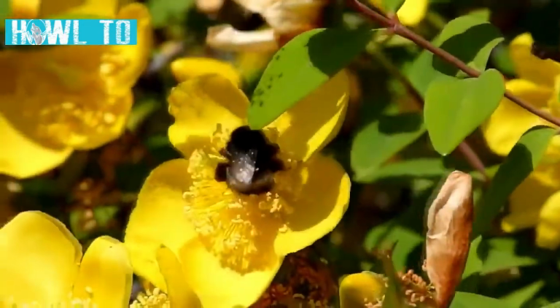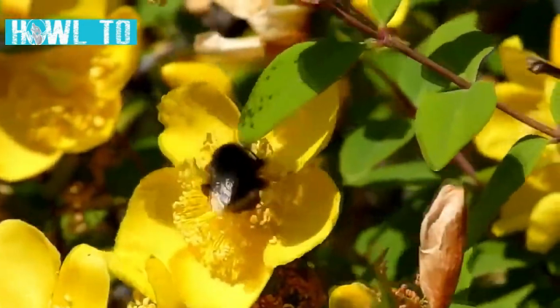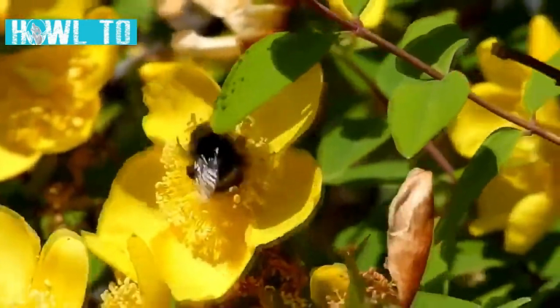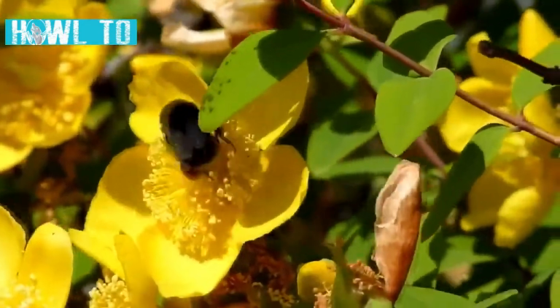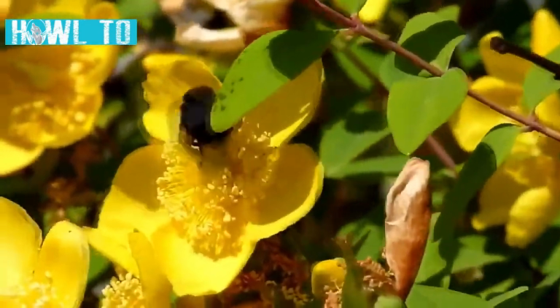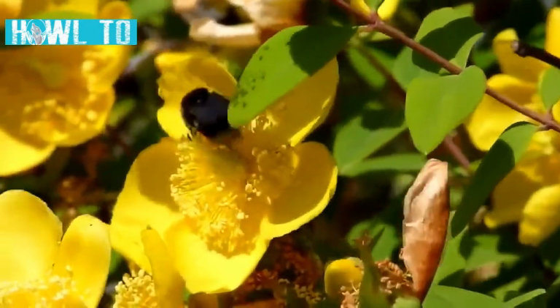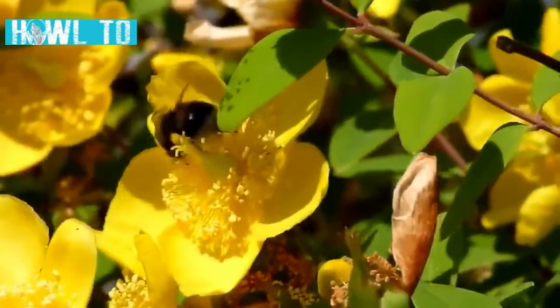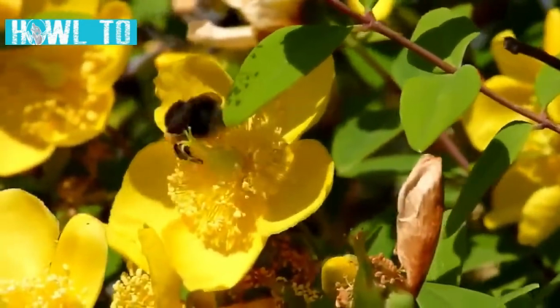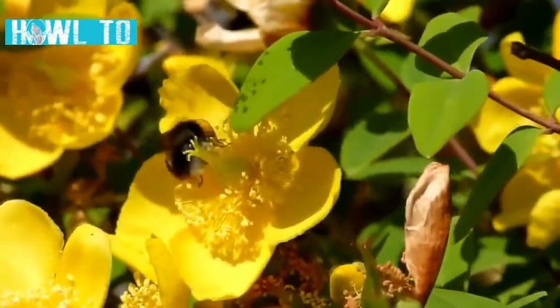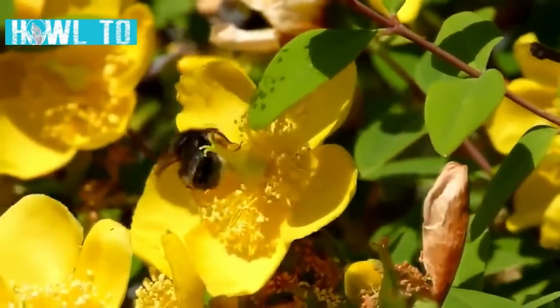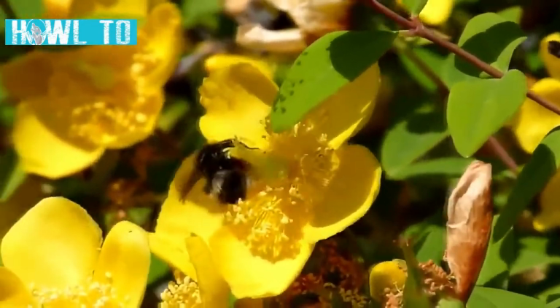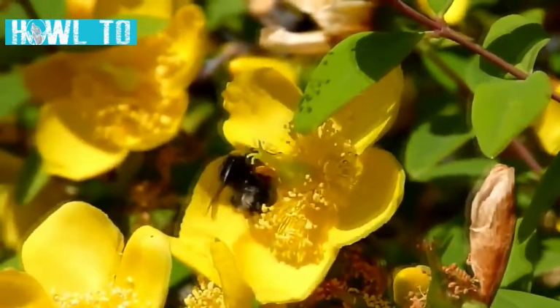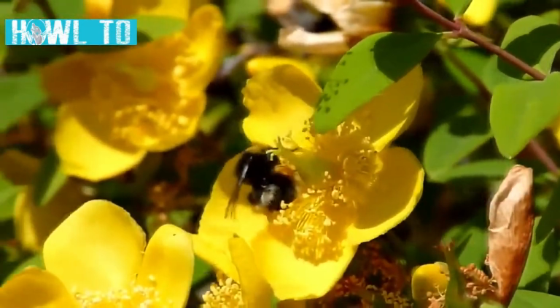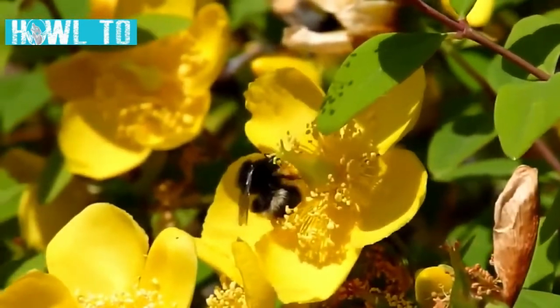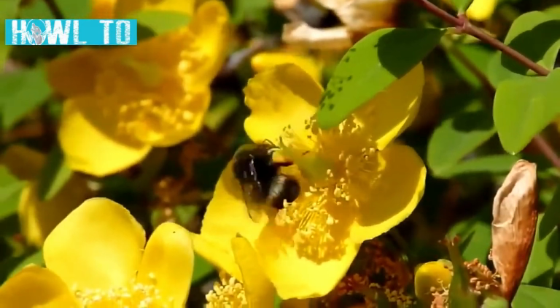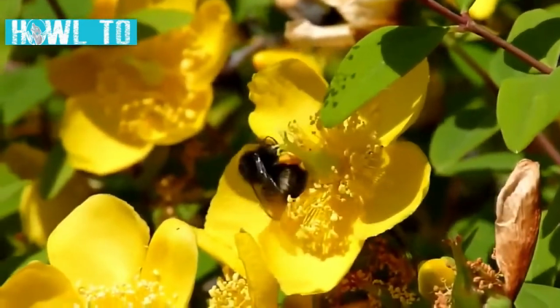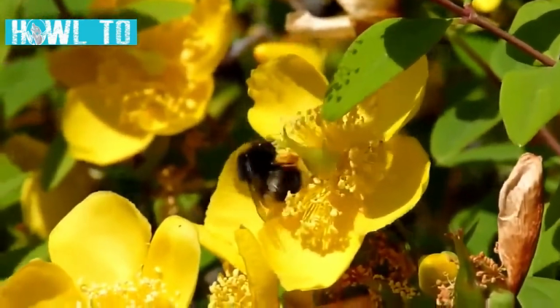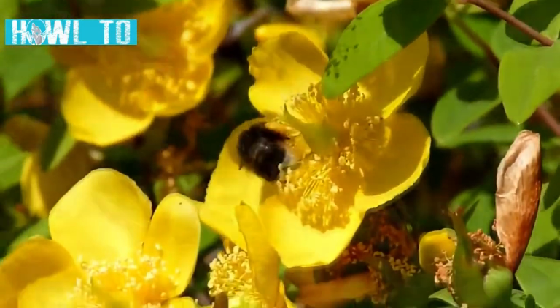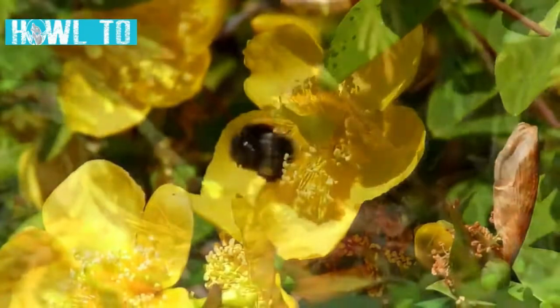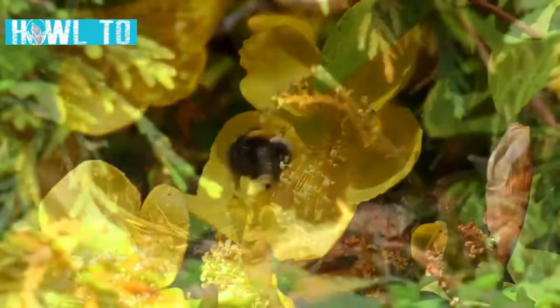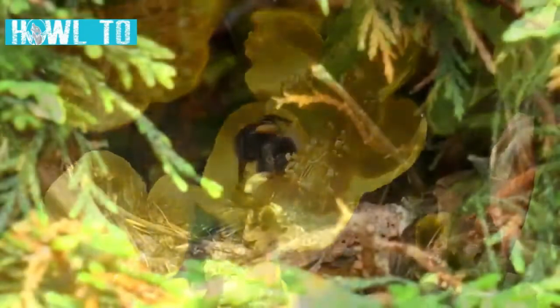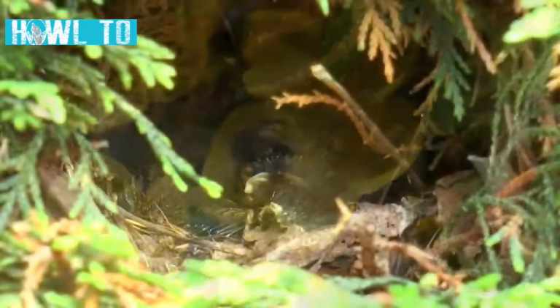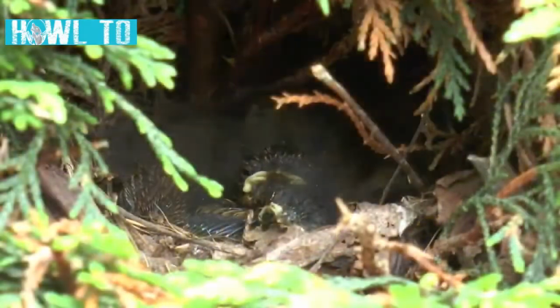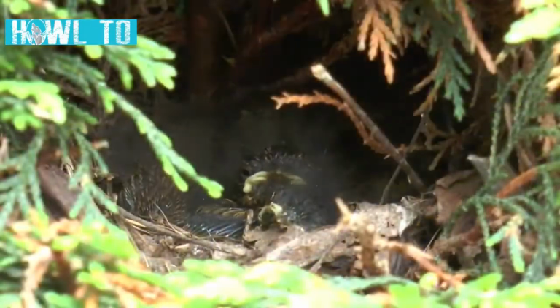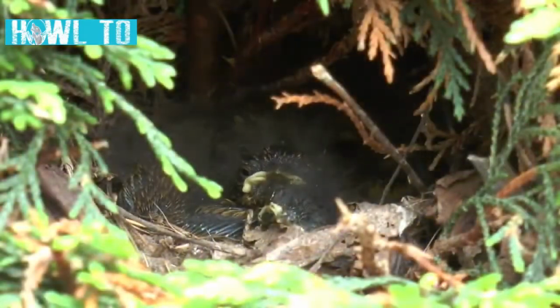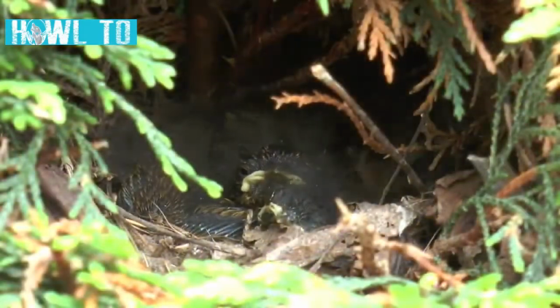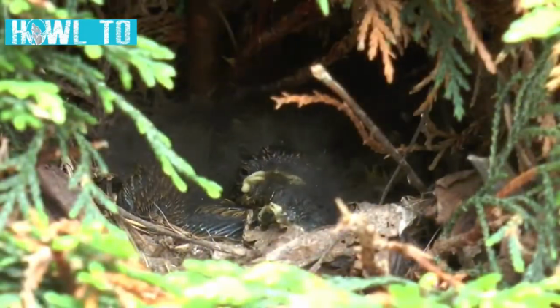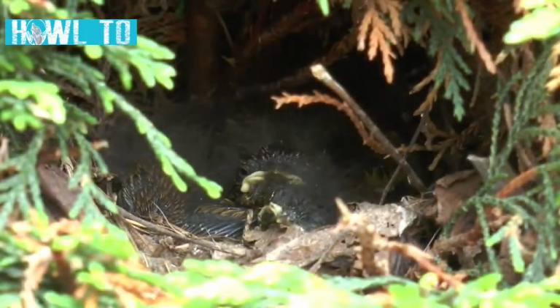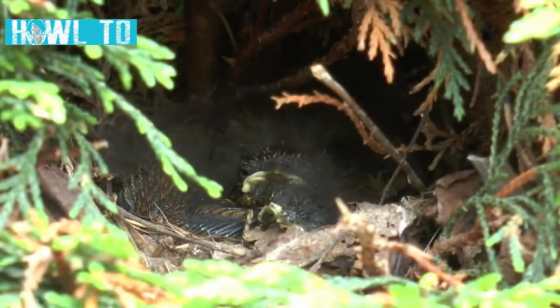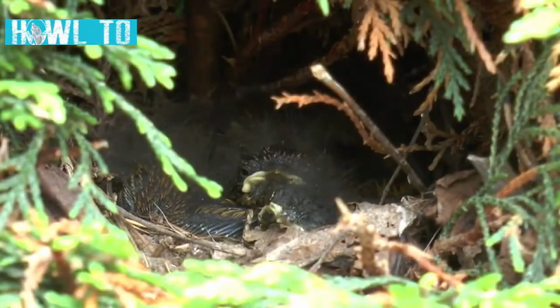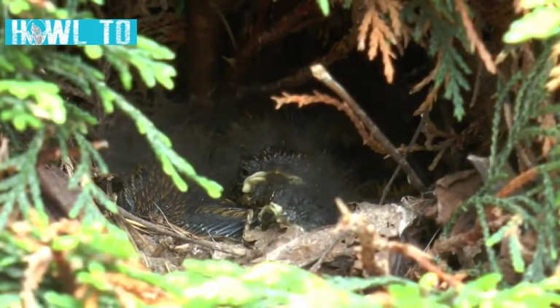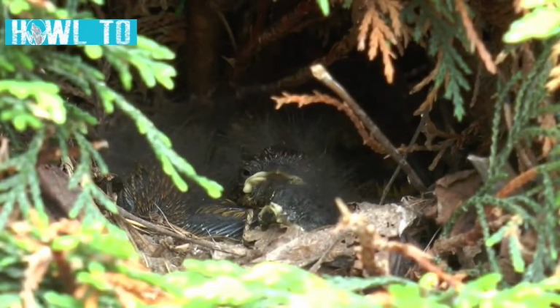If you want to make your garden more suitable for wildlife, there are four main things that you need to include.